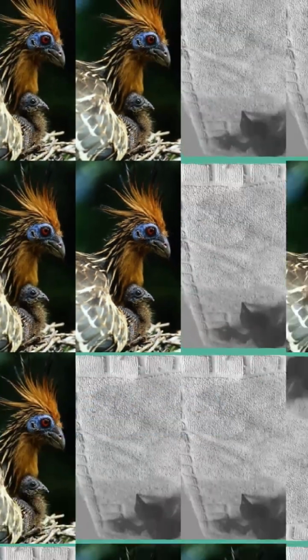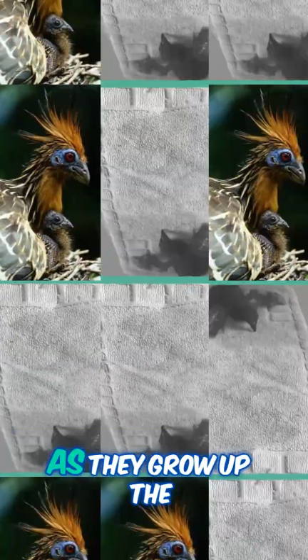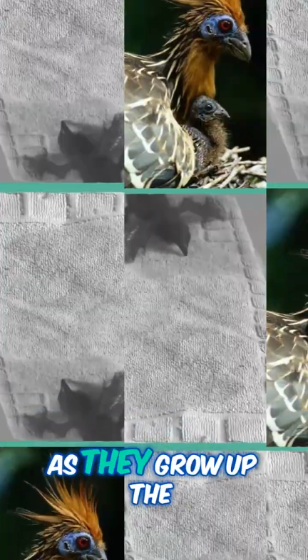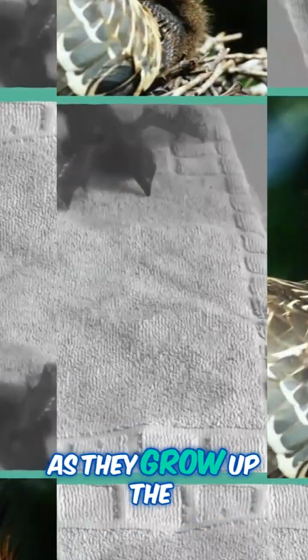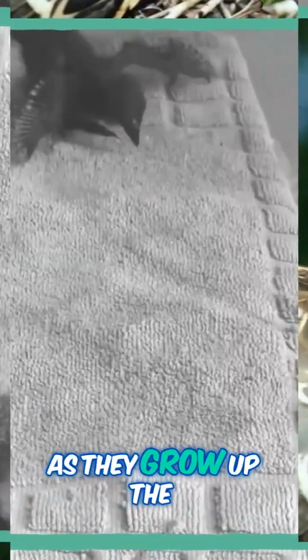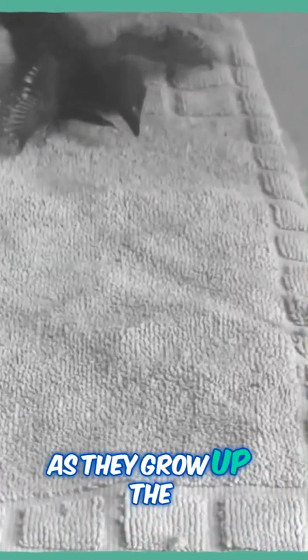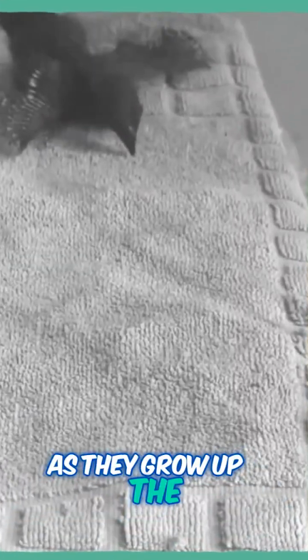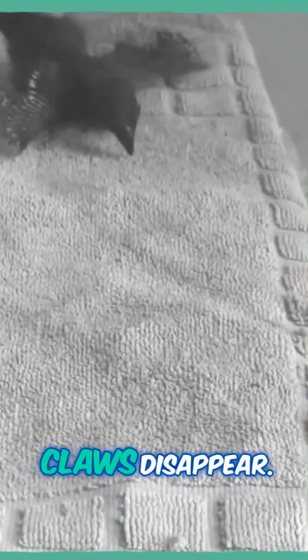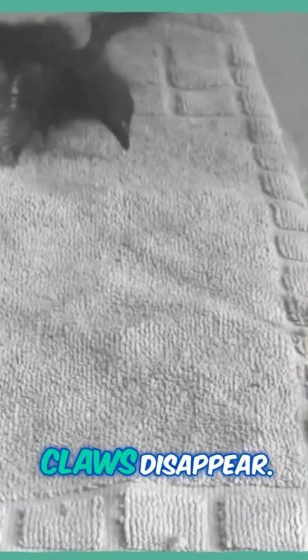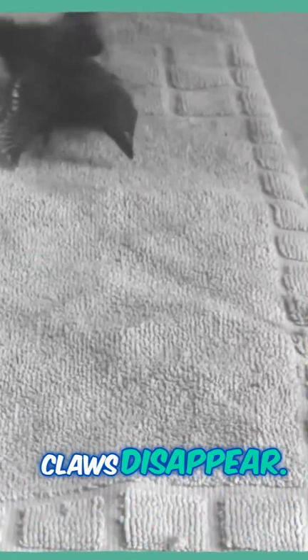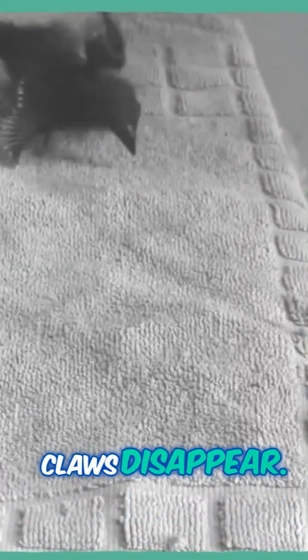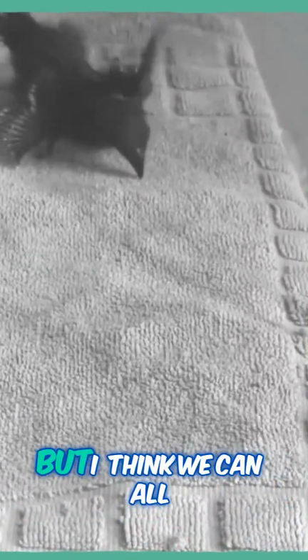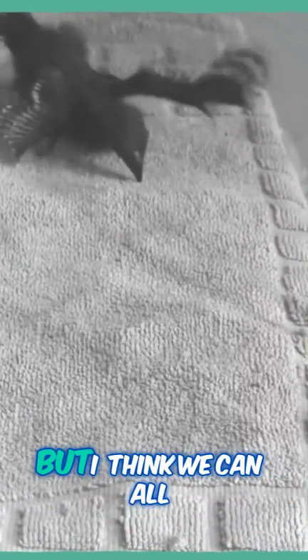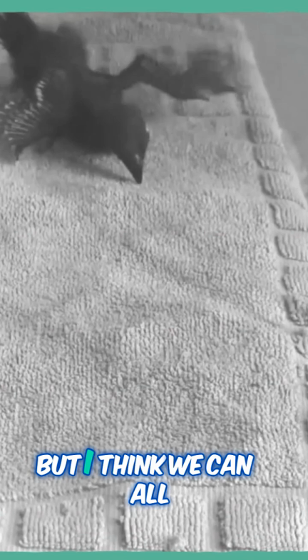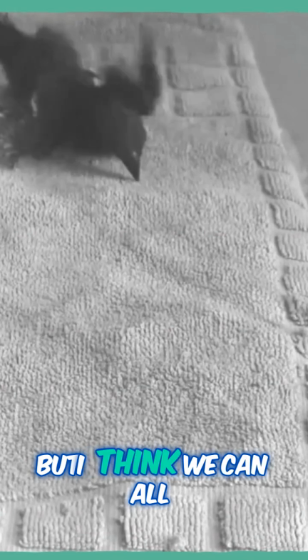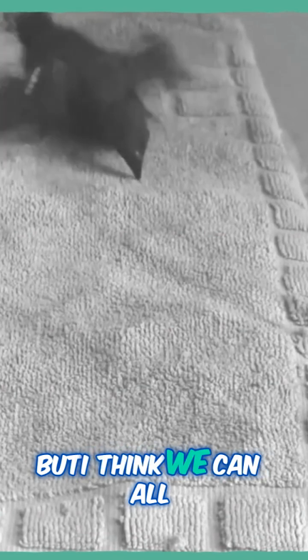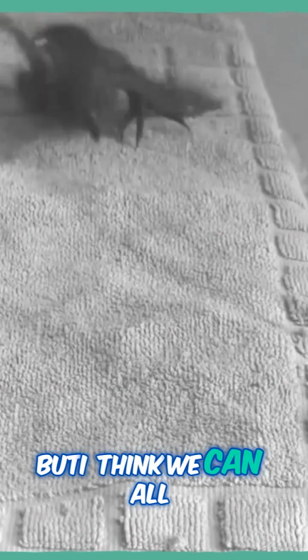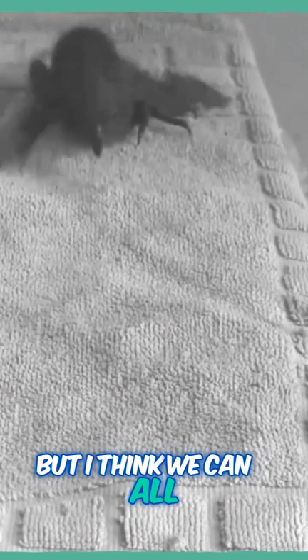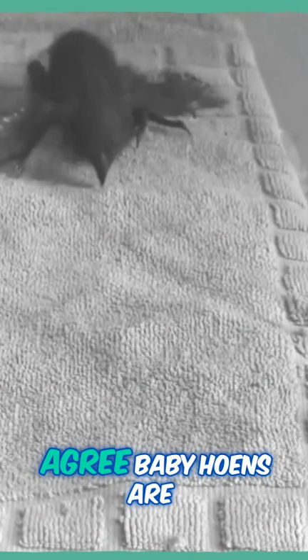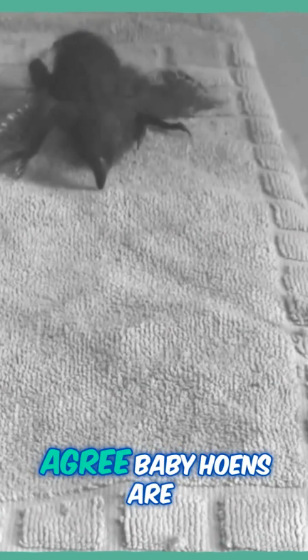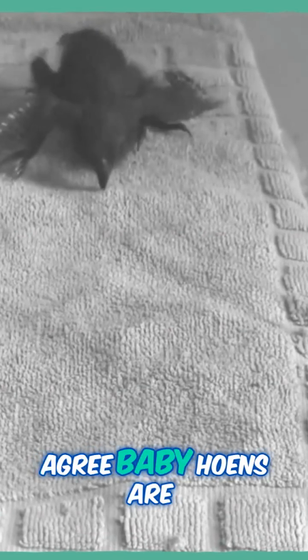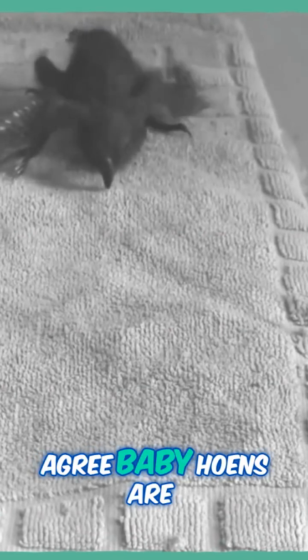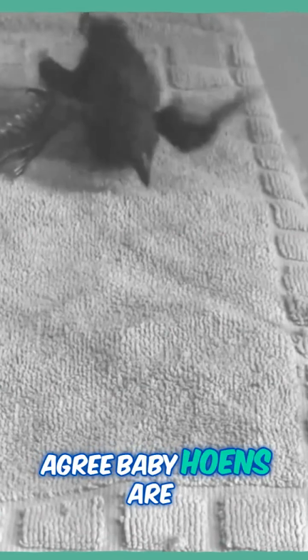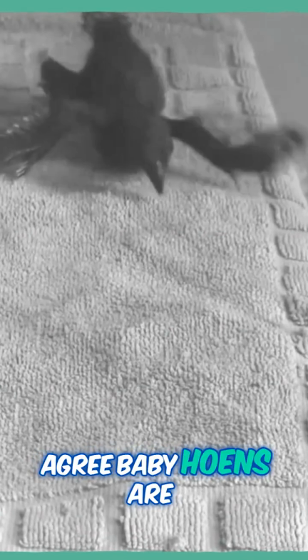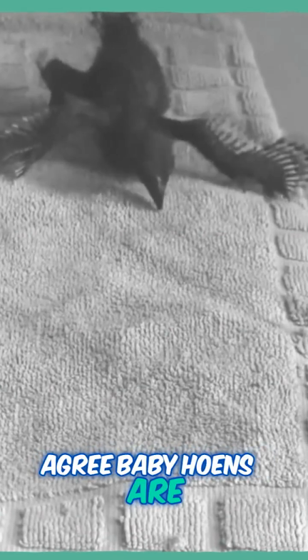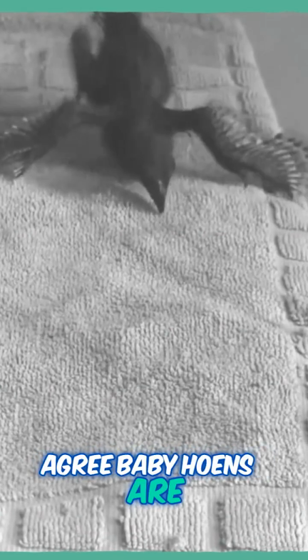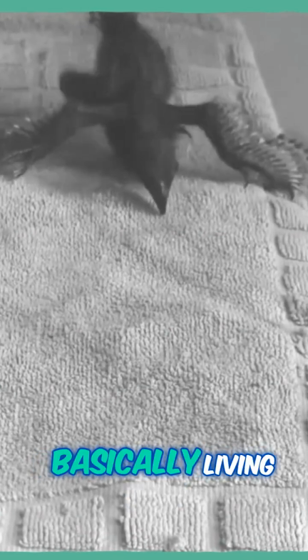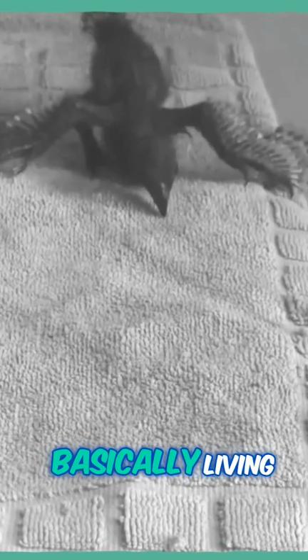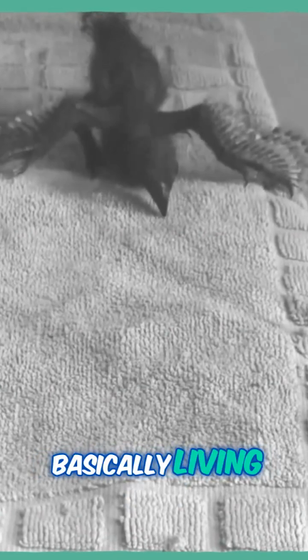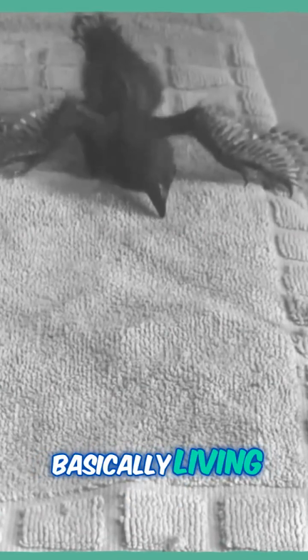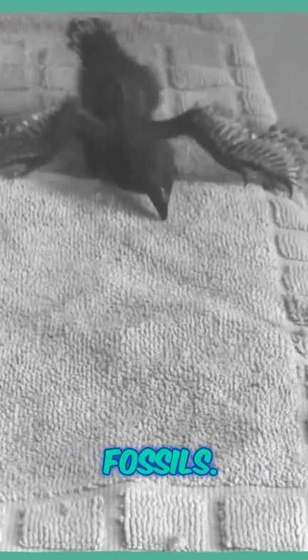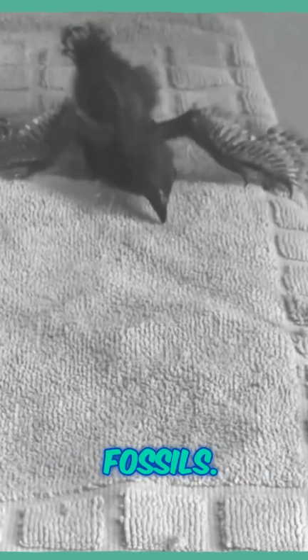As they grow up, the claws disappear, but I think we can all agree — baby Hoatzins are basically living fossils.